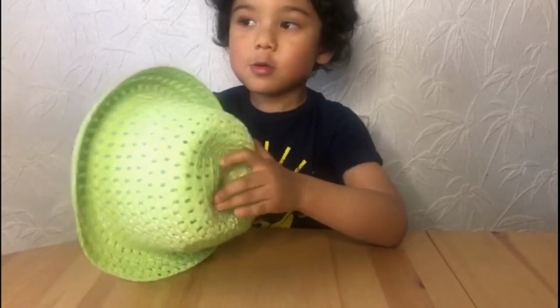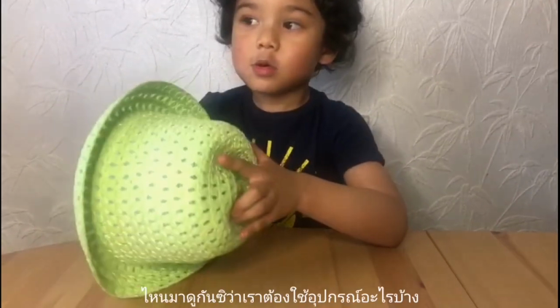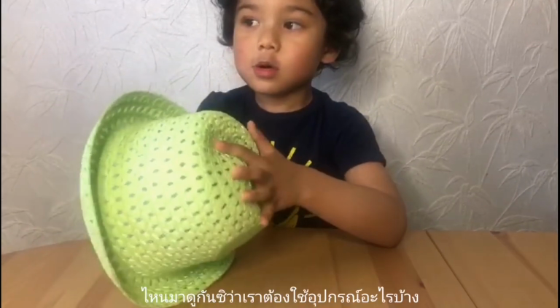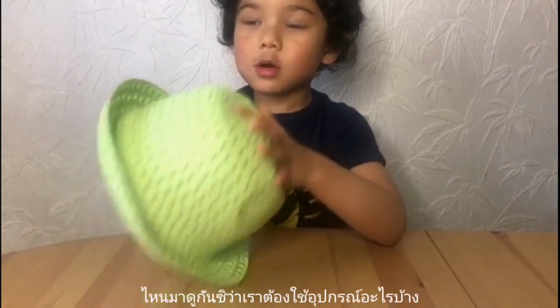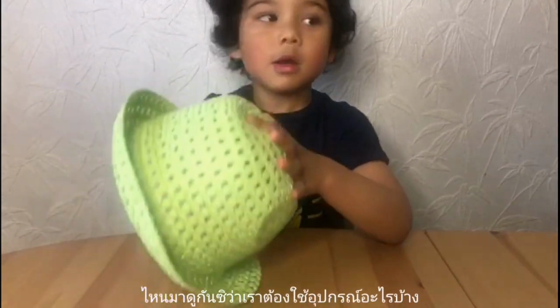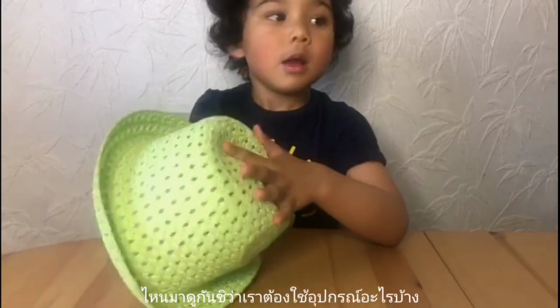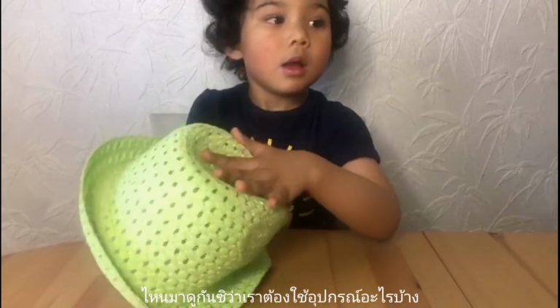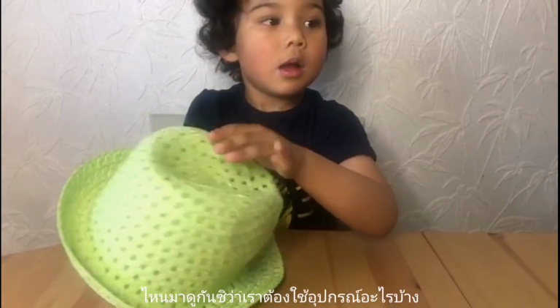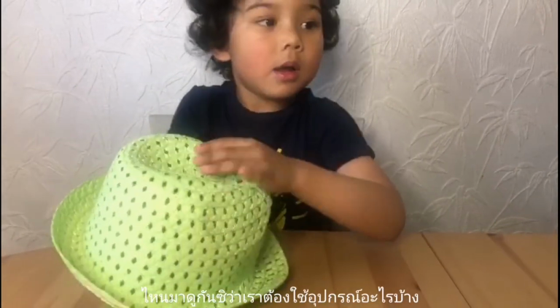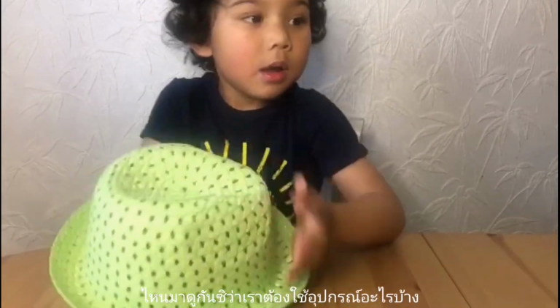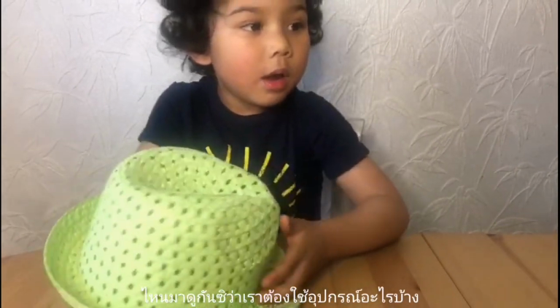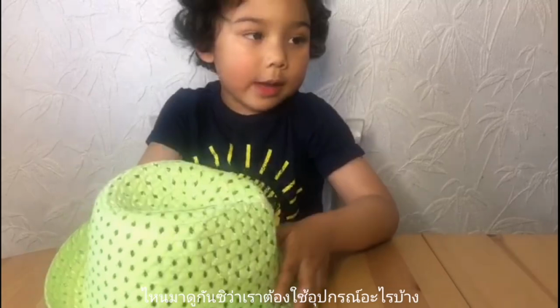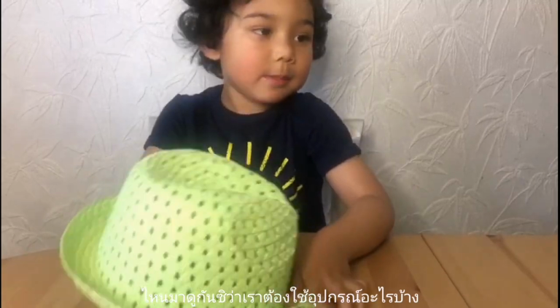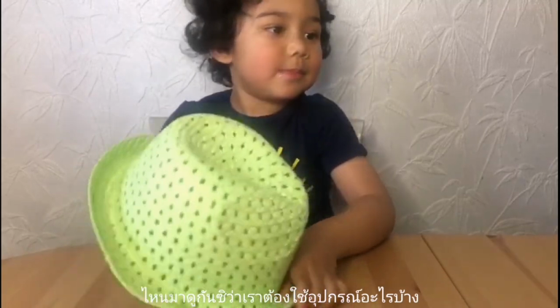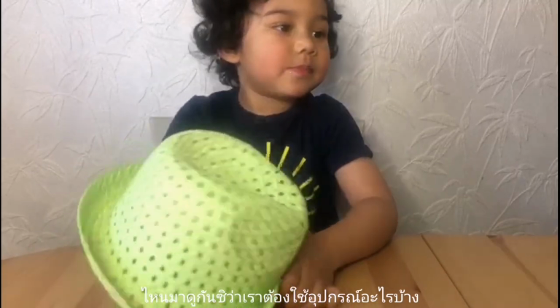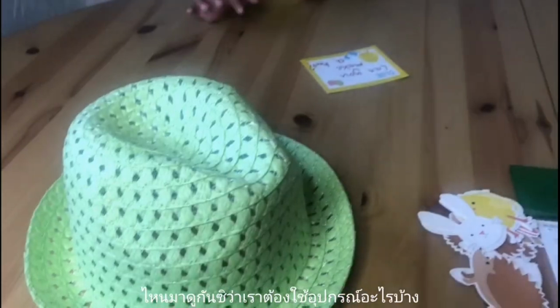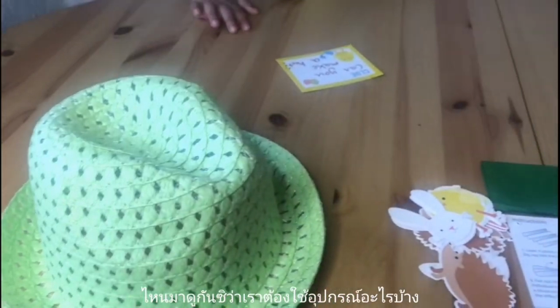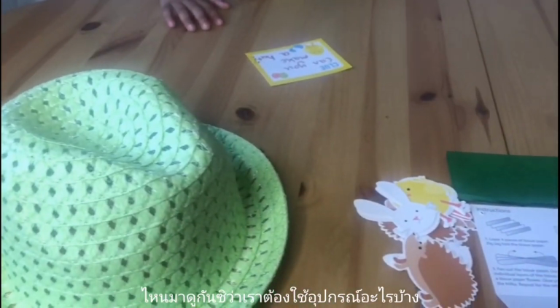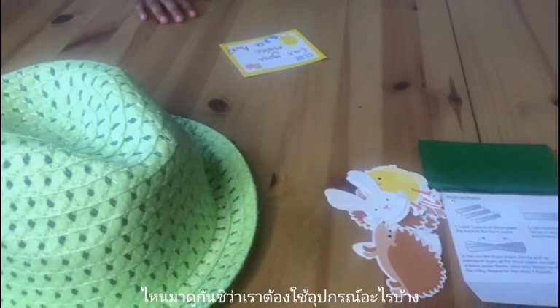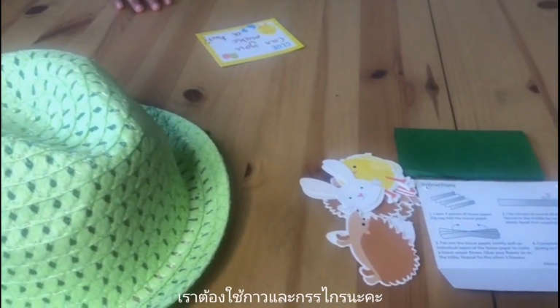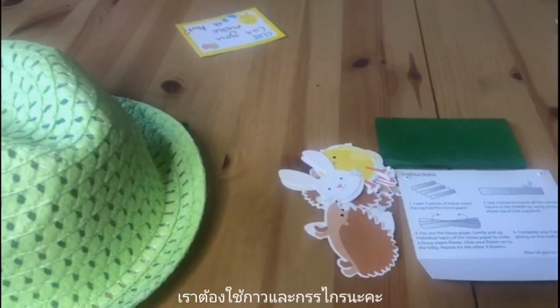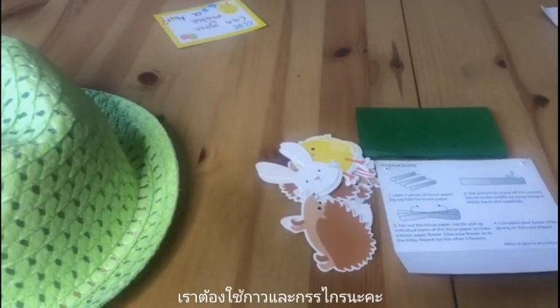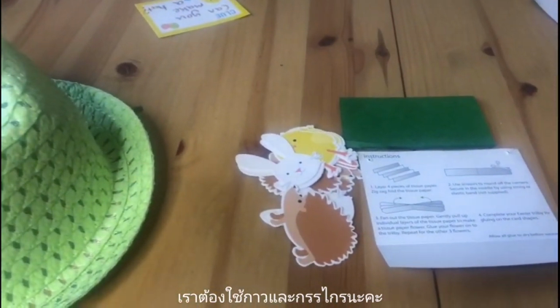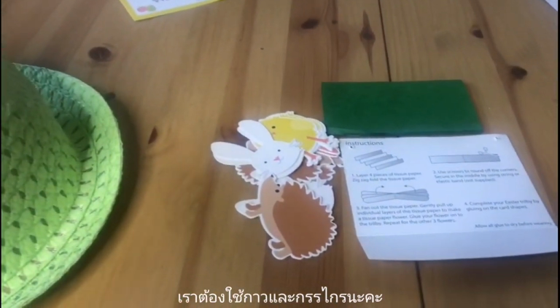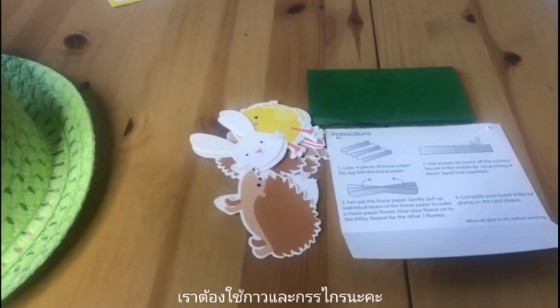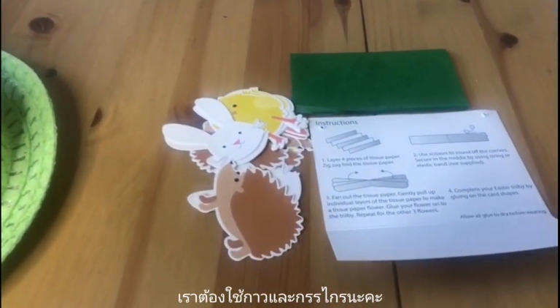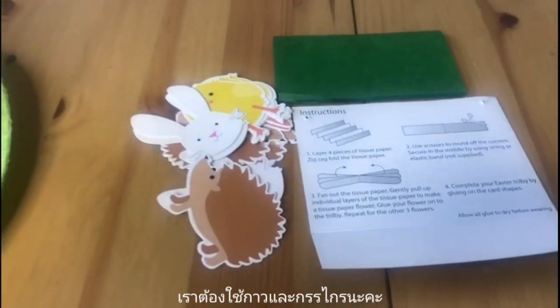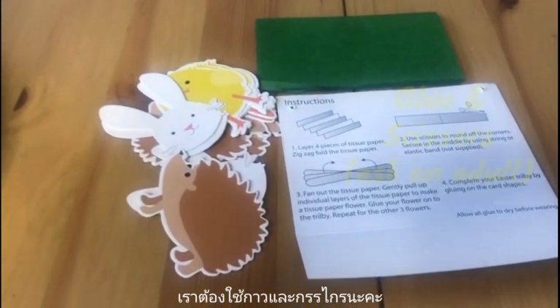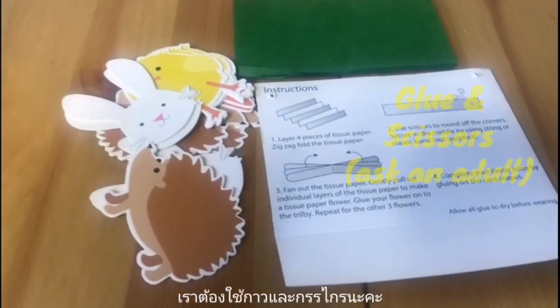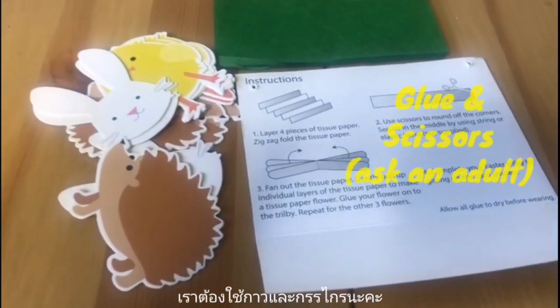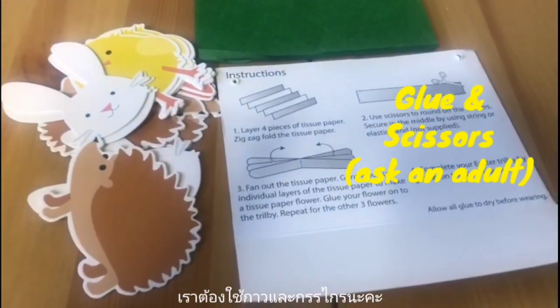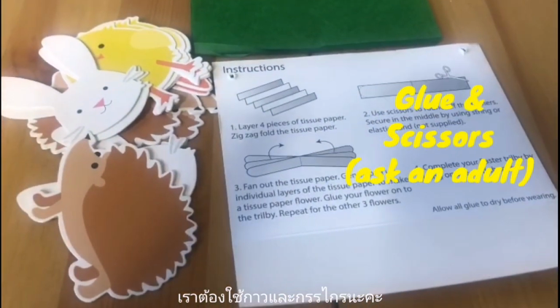Let's have a look. What do we have here? Okay. So we need glue and scissors.